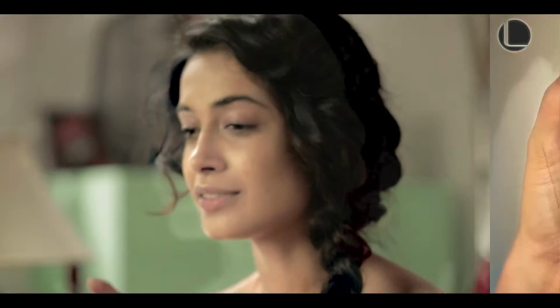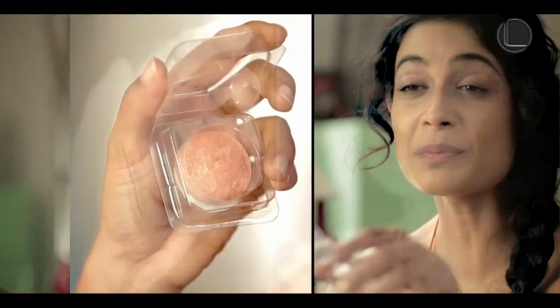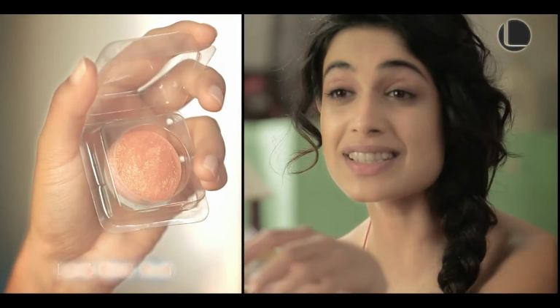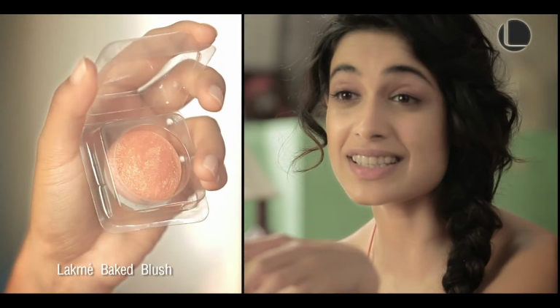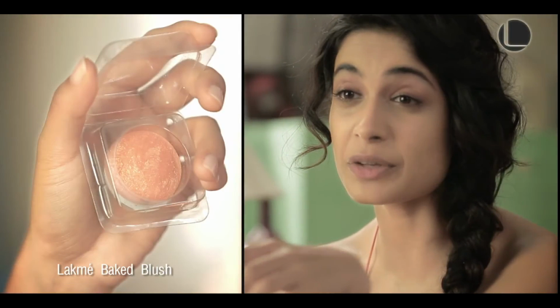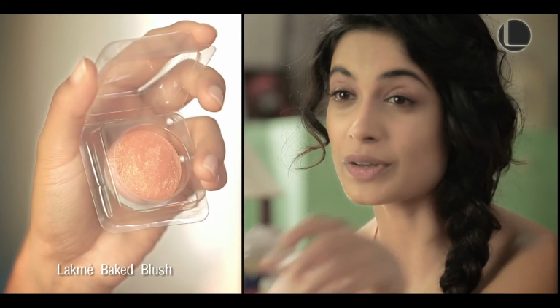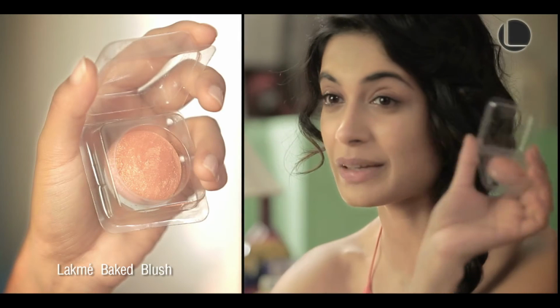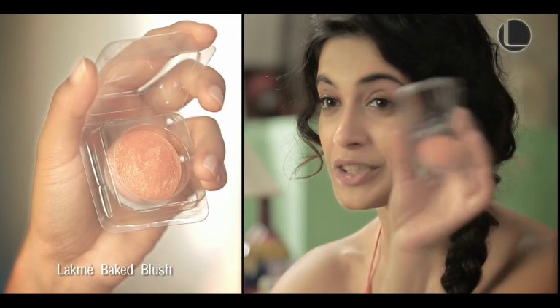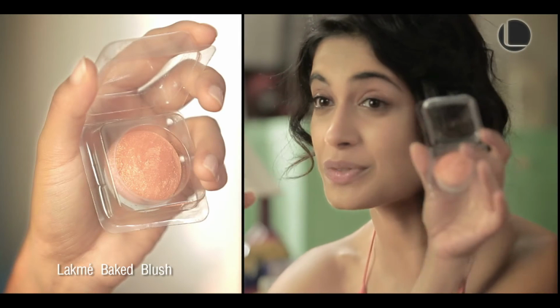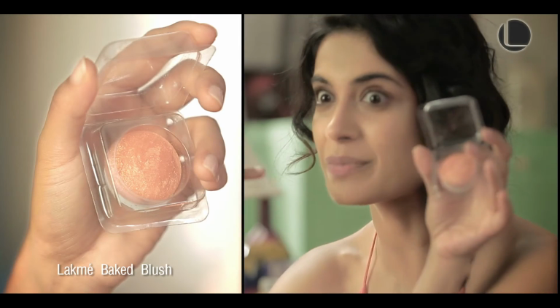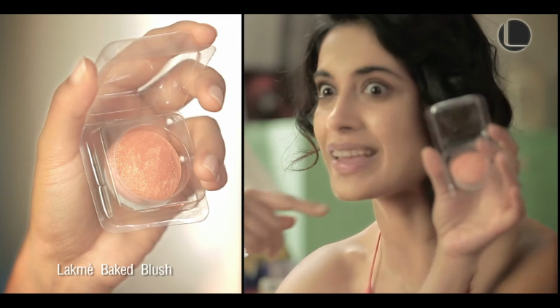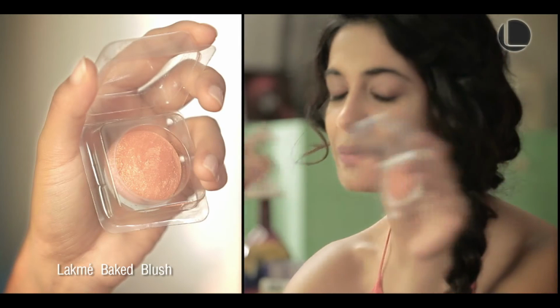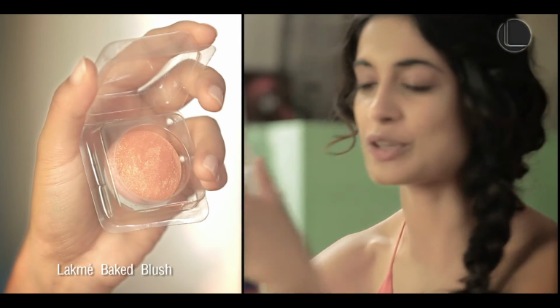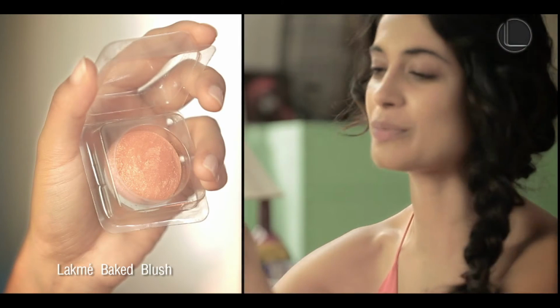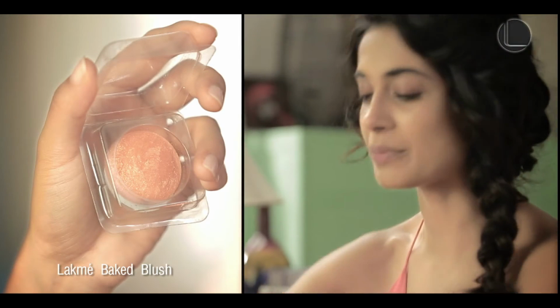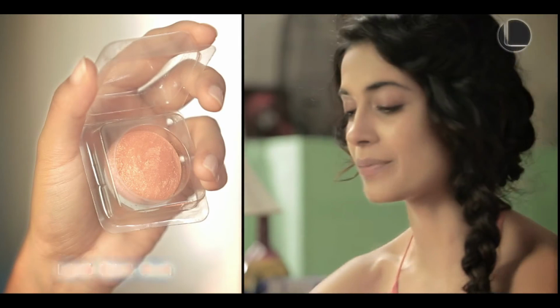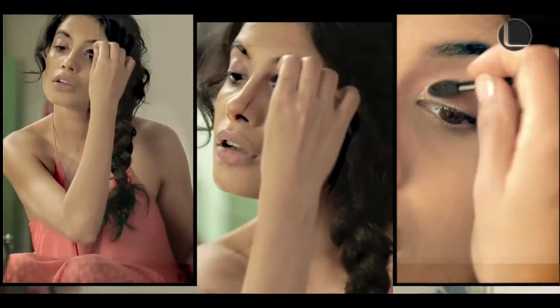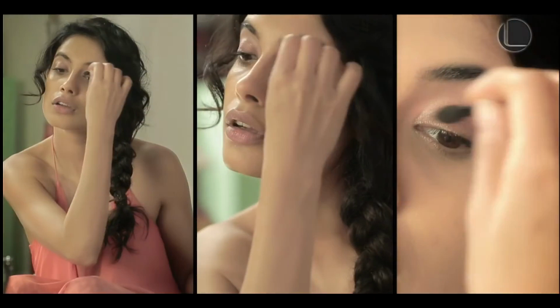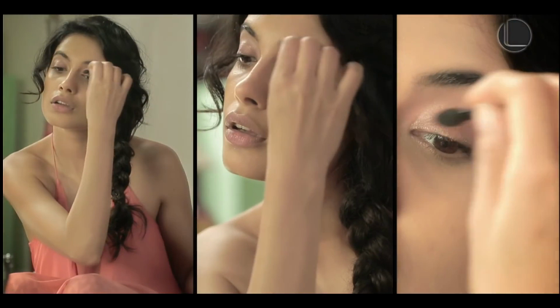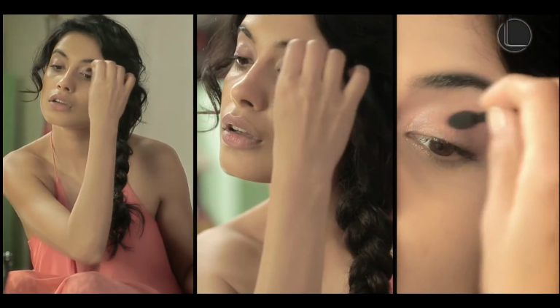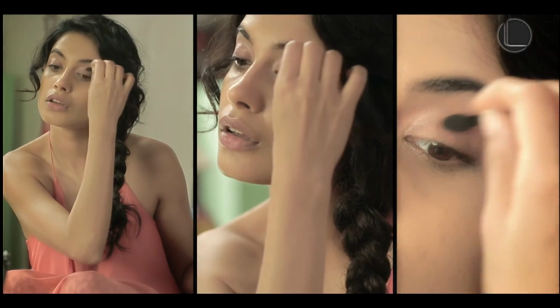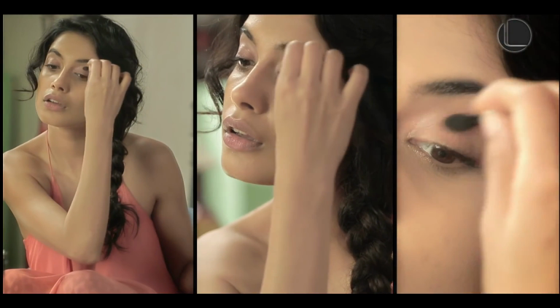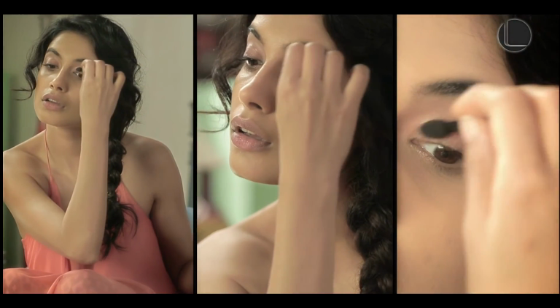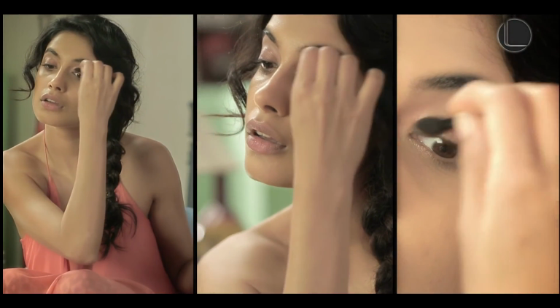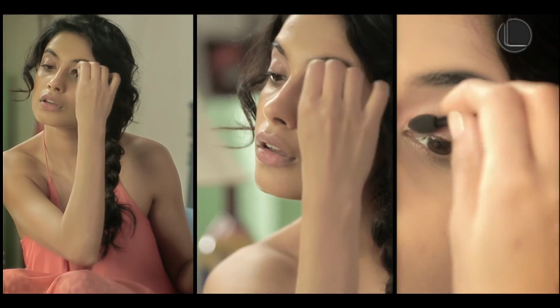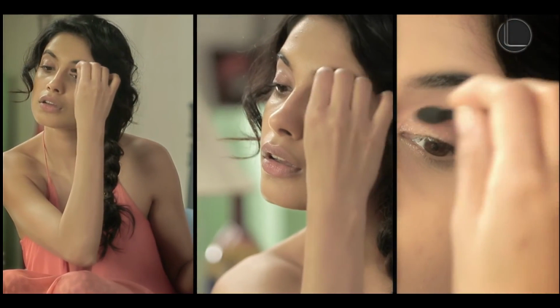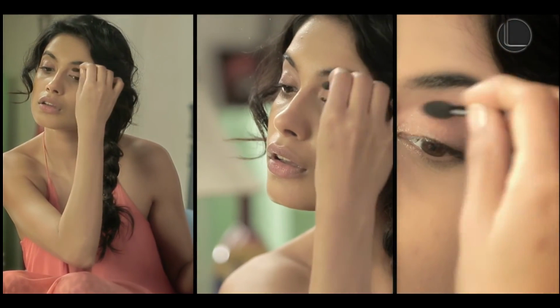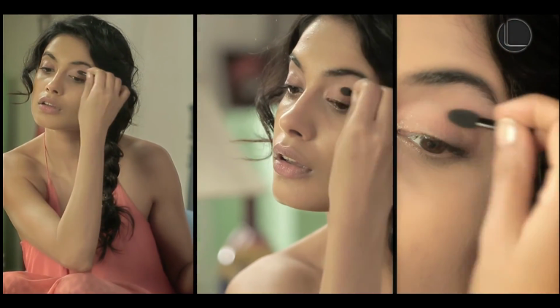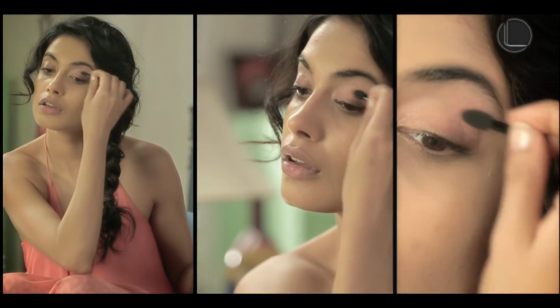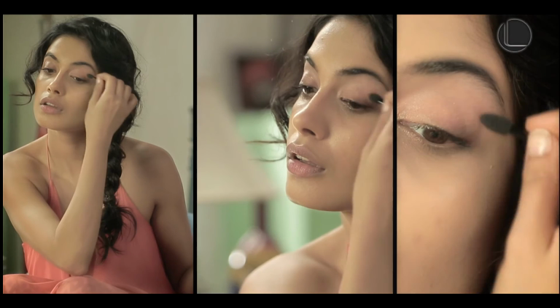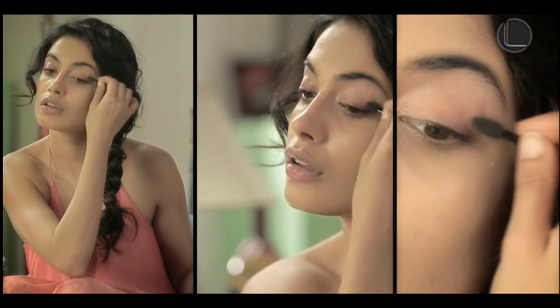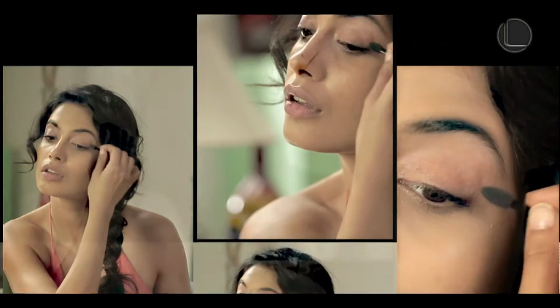I've got my CC cream on, and now I'm going to use this amazing blush from Lakme. It's going to give me a really fresh, sun-kissed look.